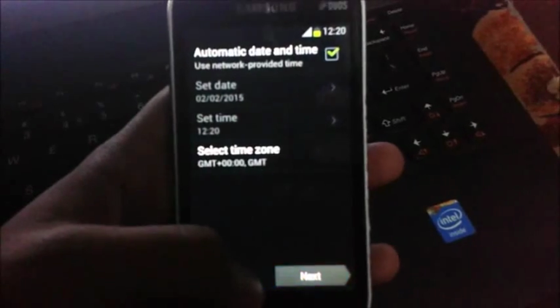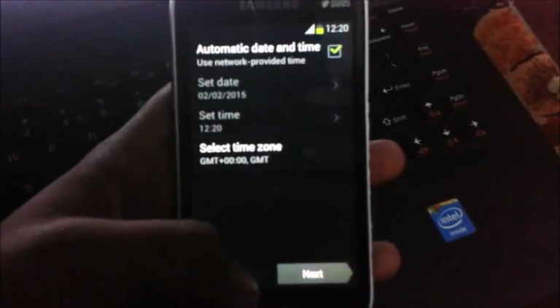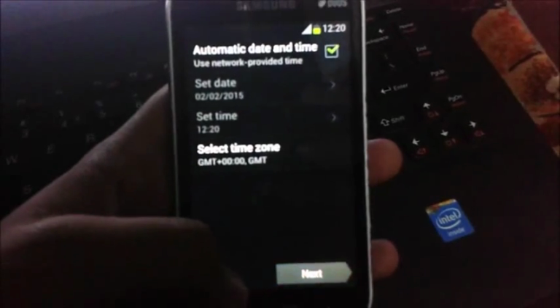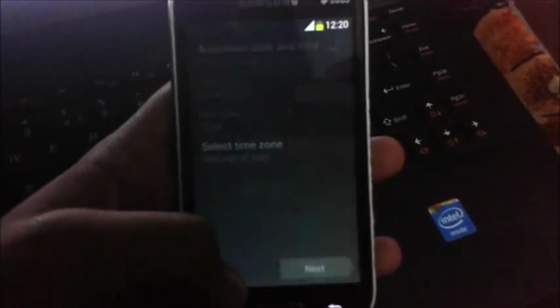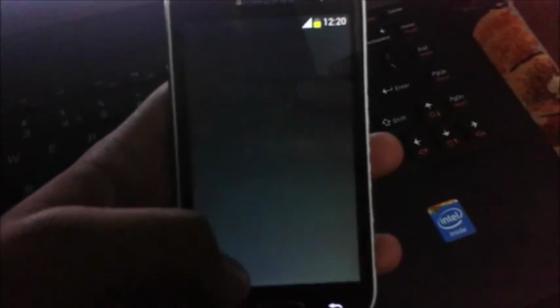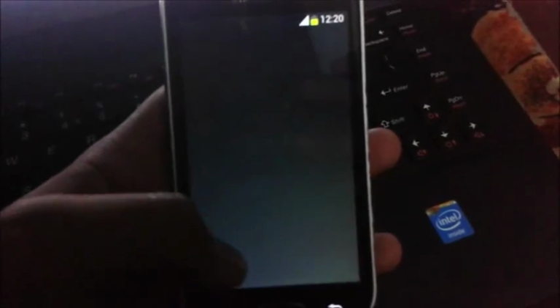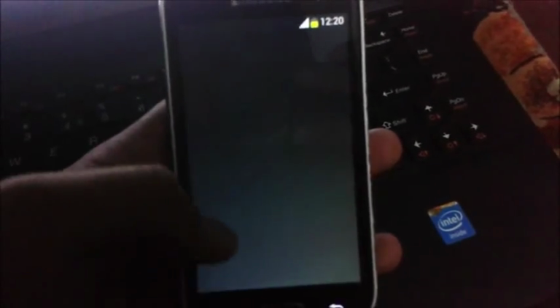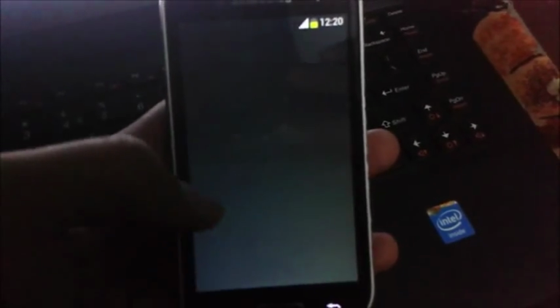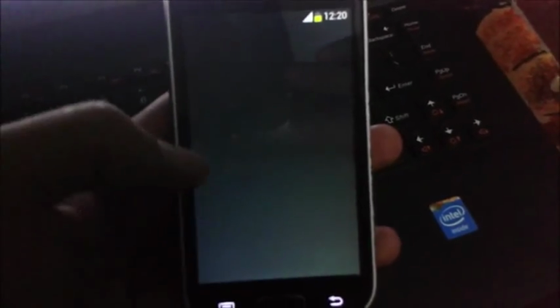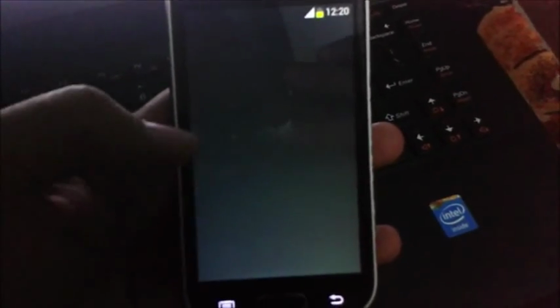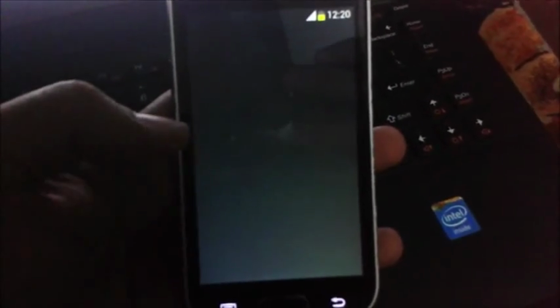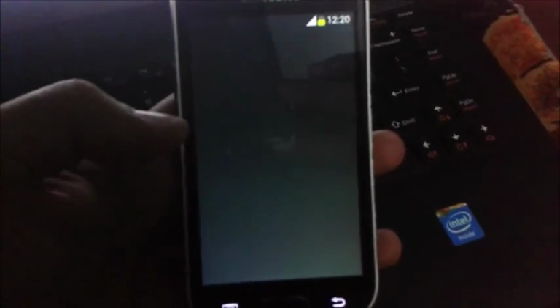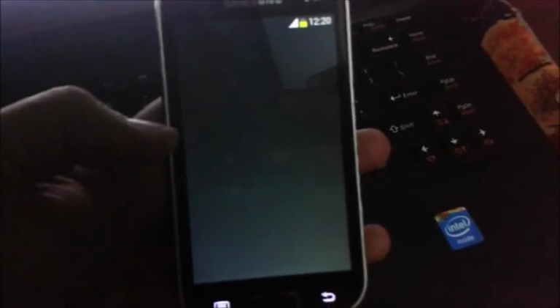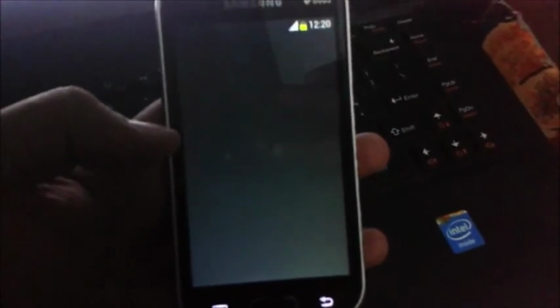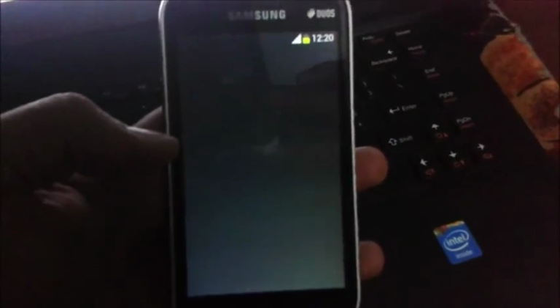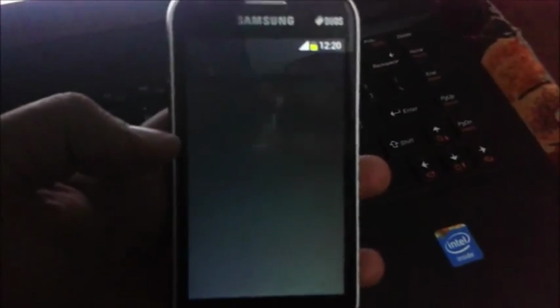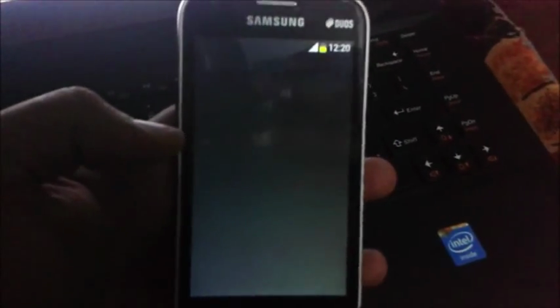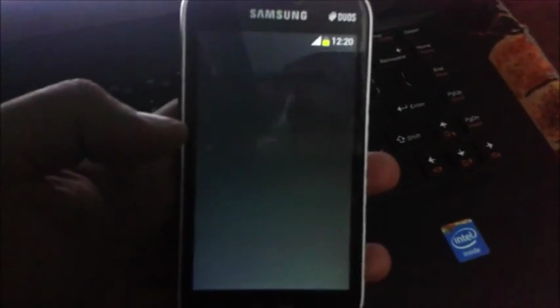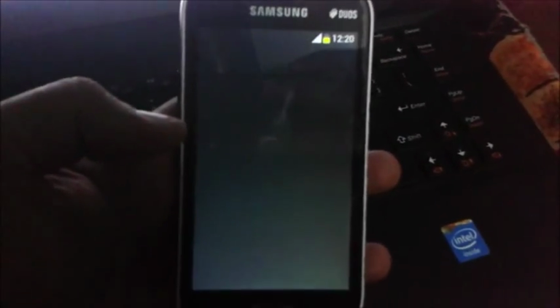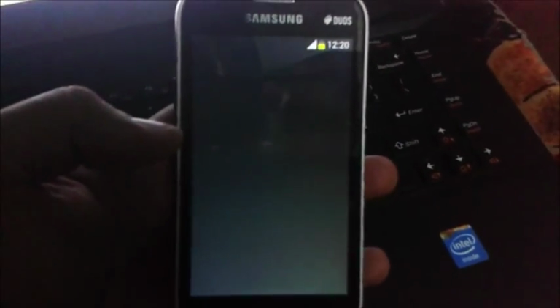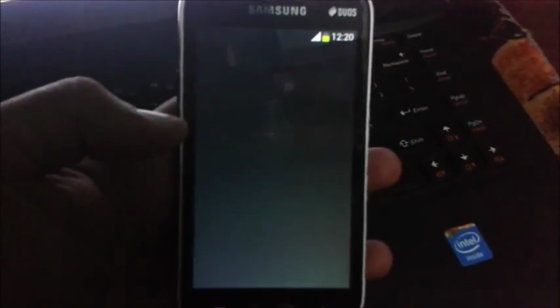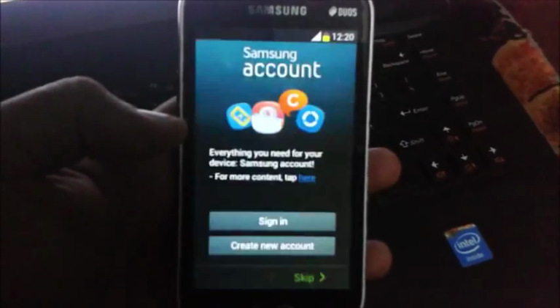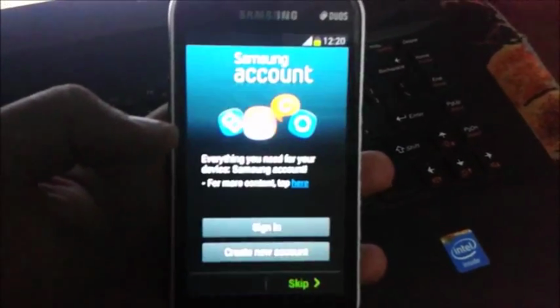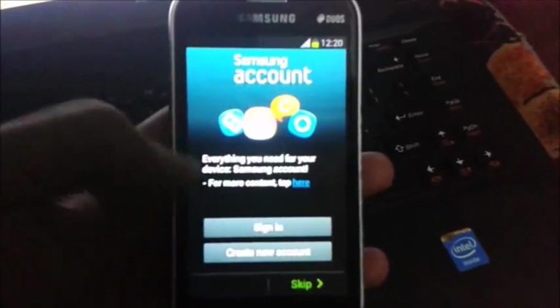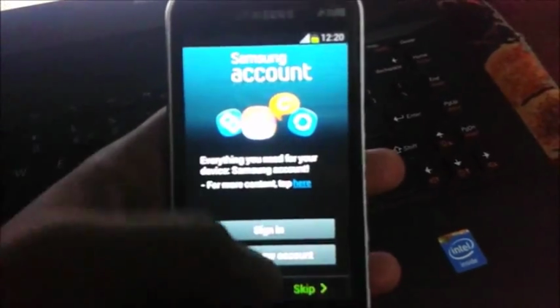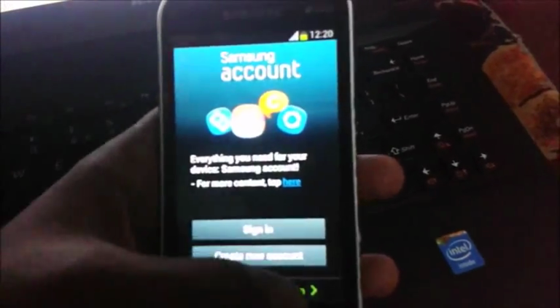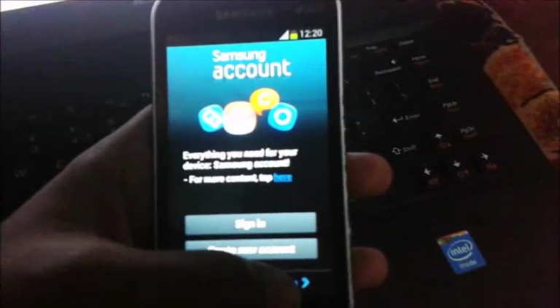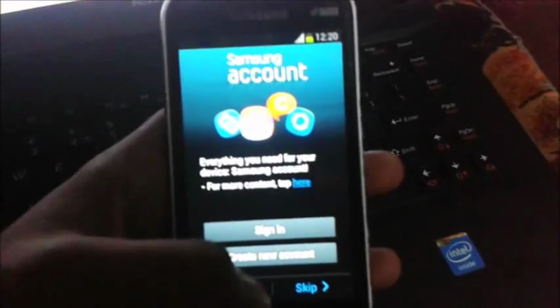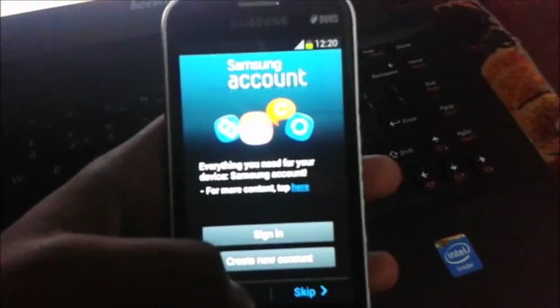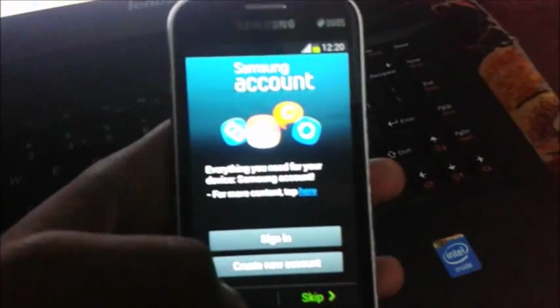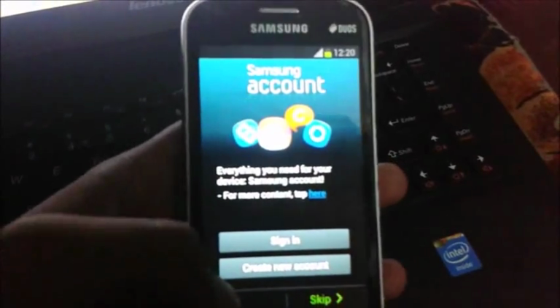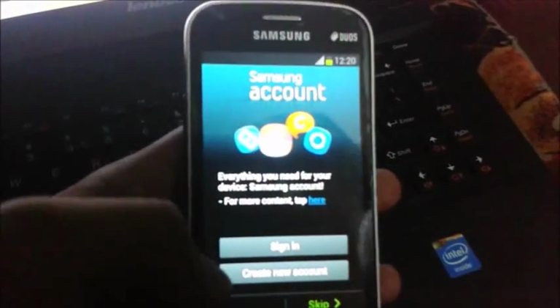Enter the start menu, skip through the setup wizard, and click Next.